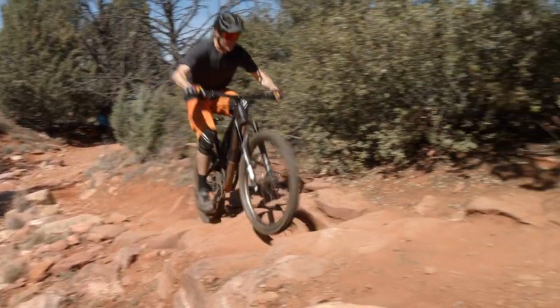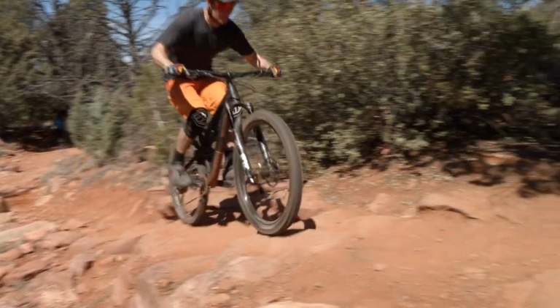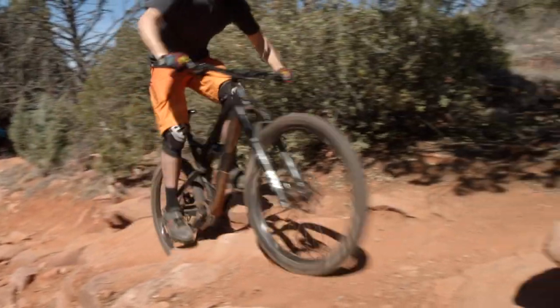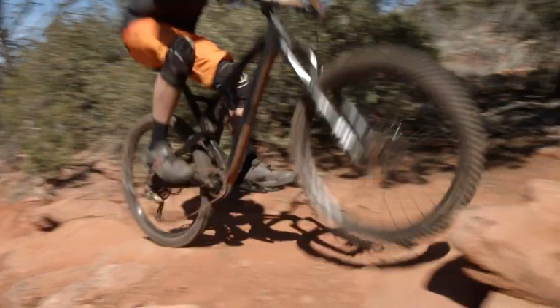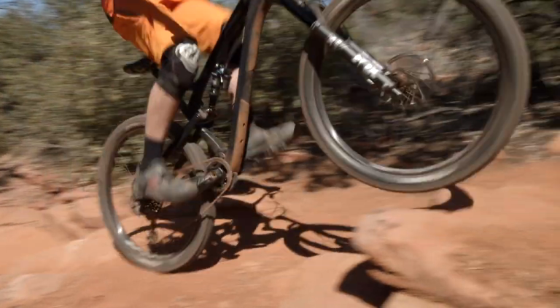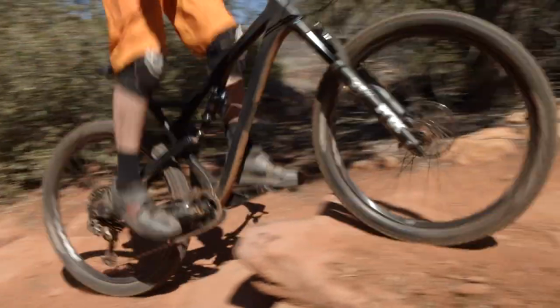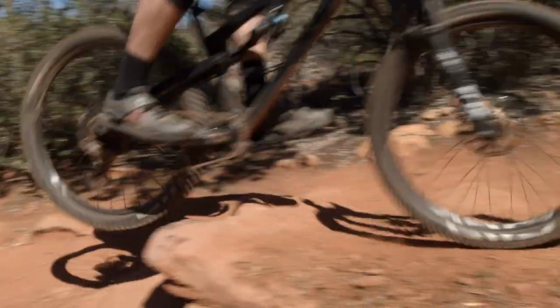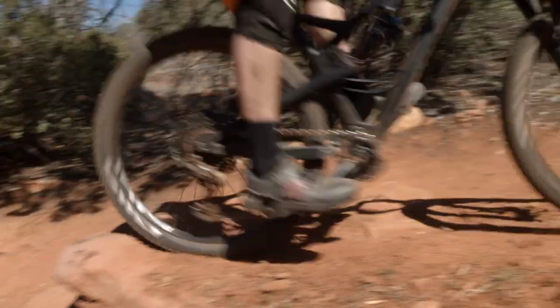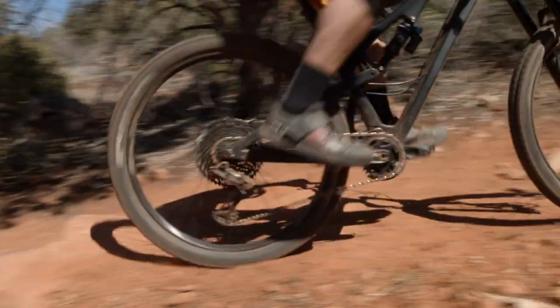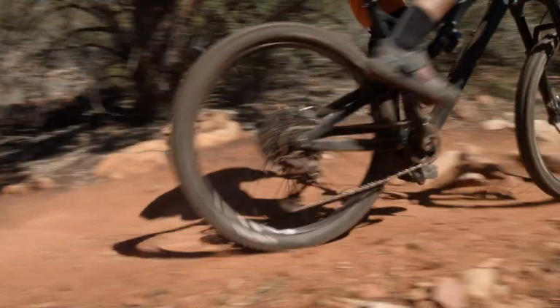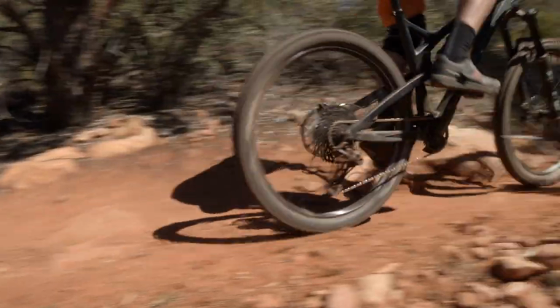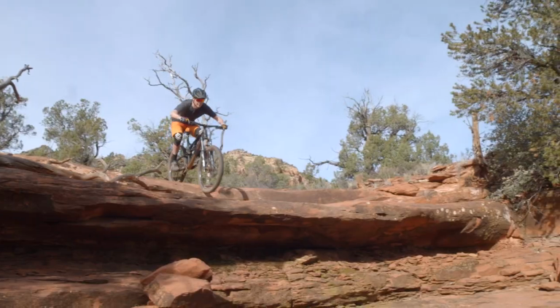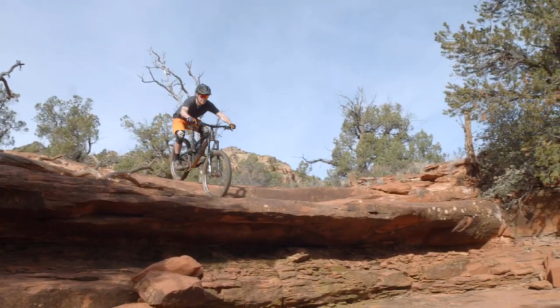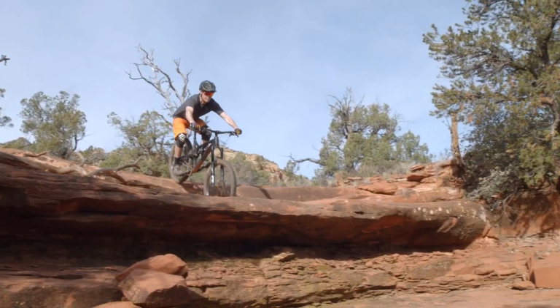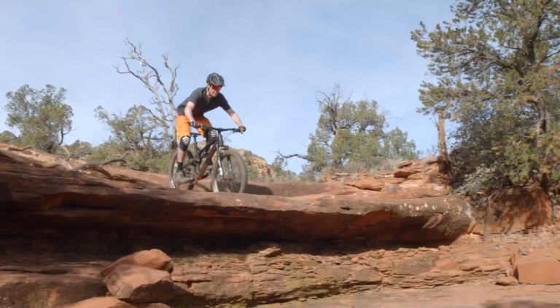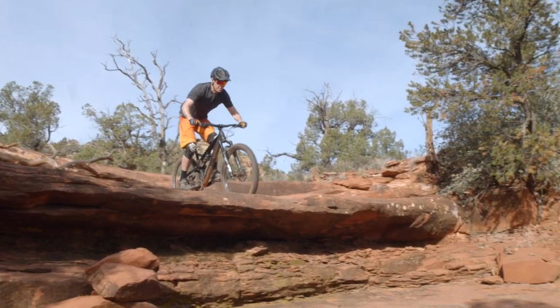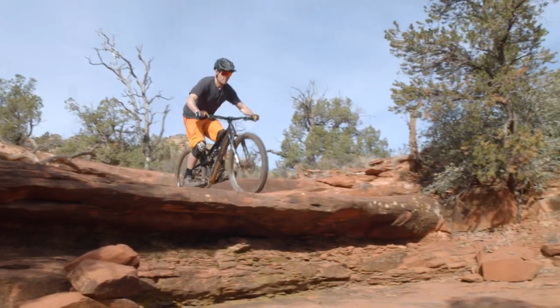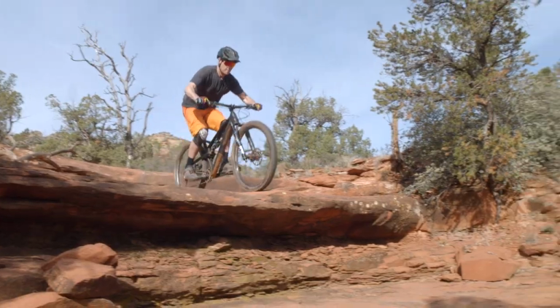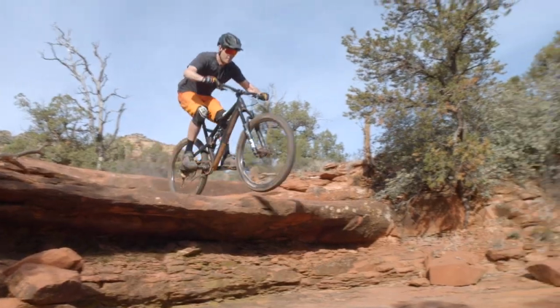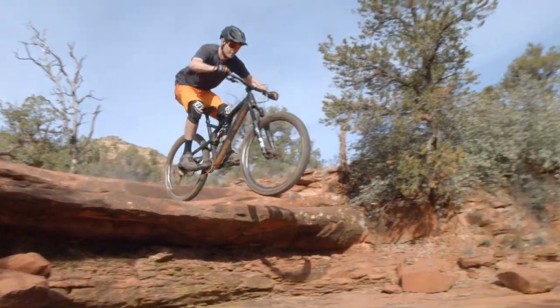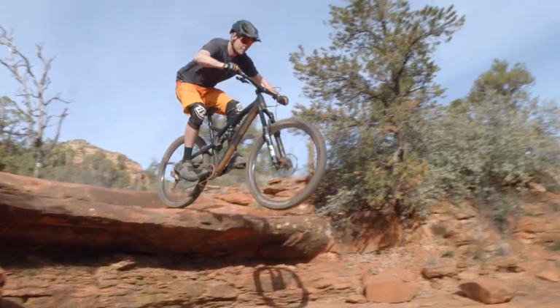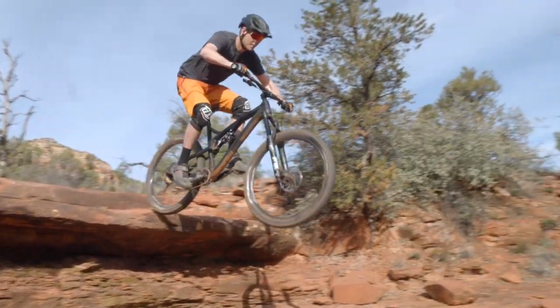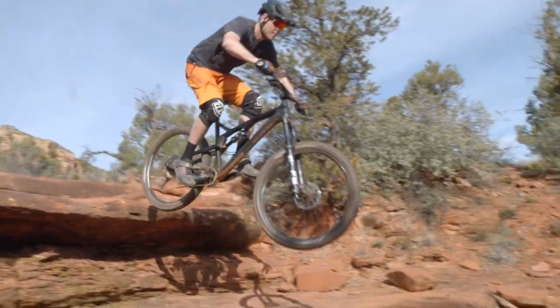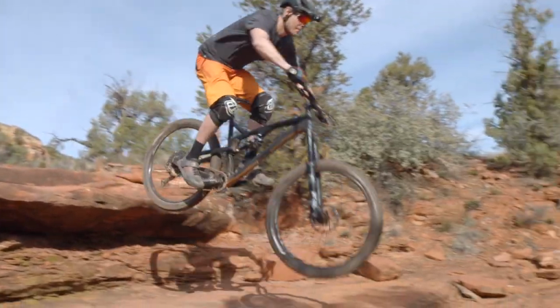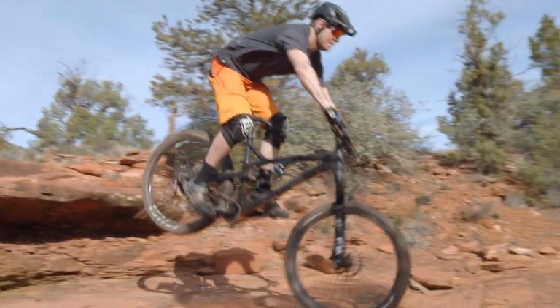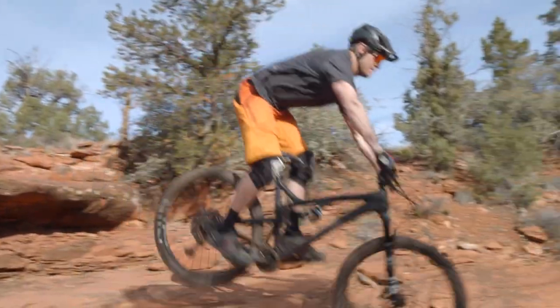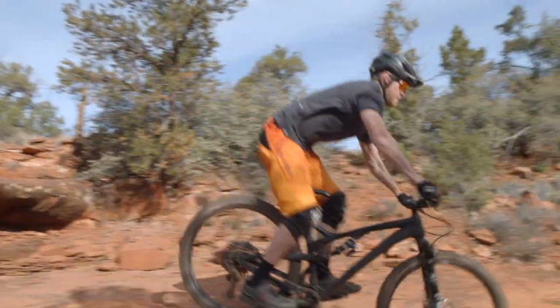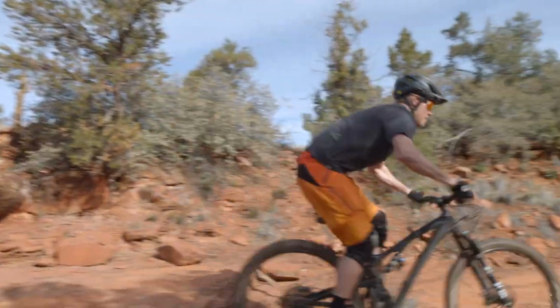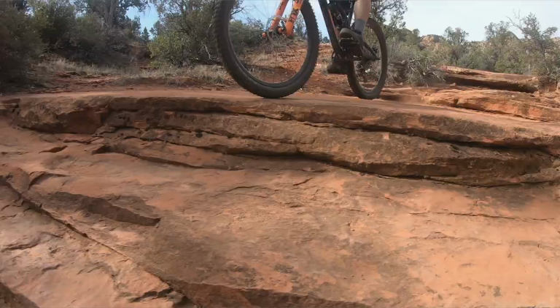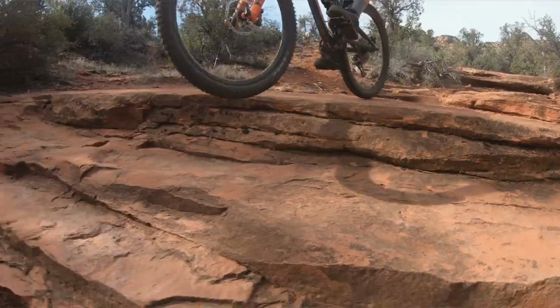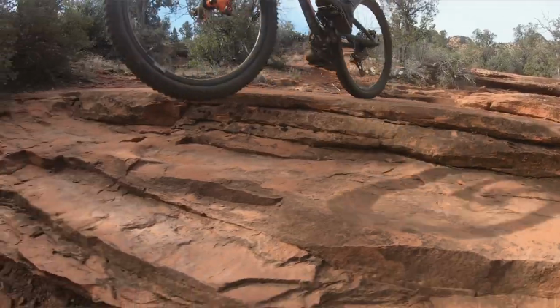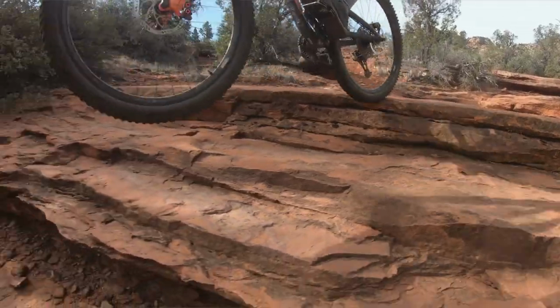Someone that is maybe not just getting into mountain biking but is a little more experienced and riding a wide range of trails.